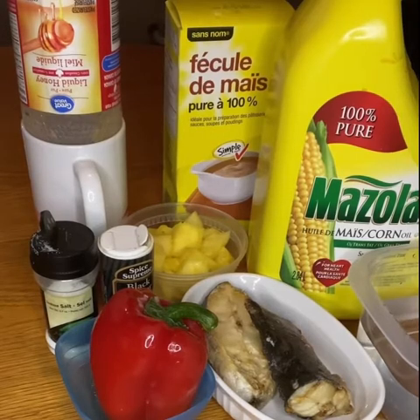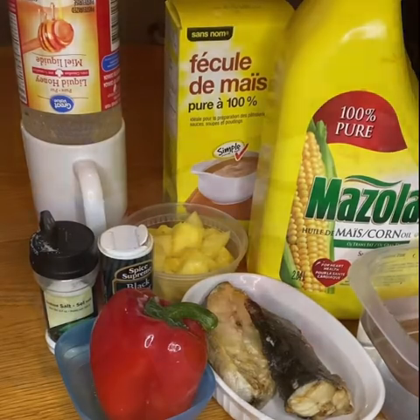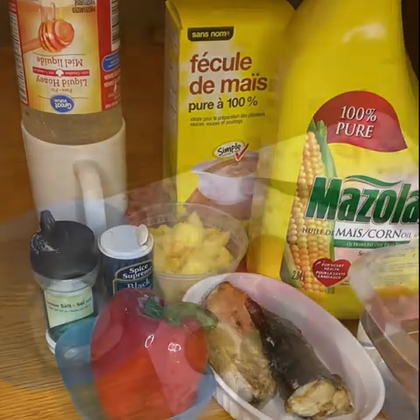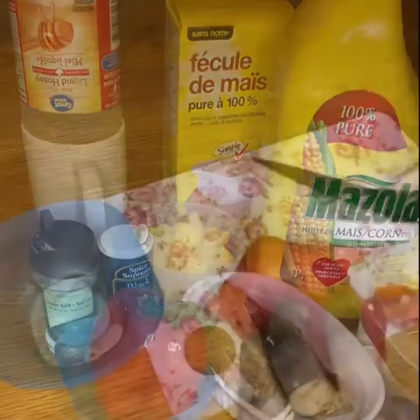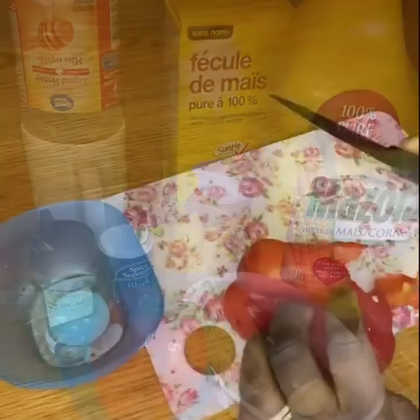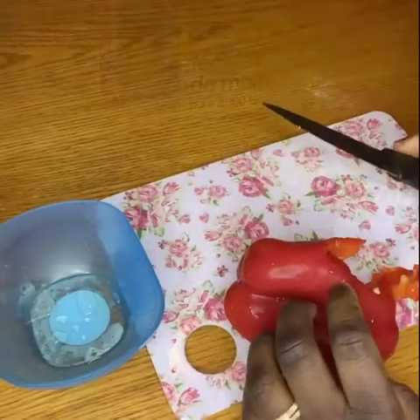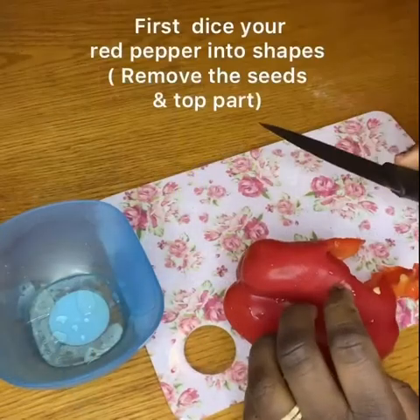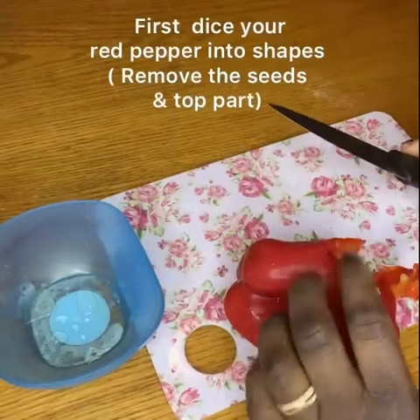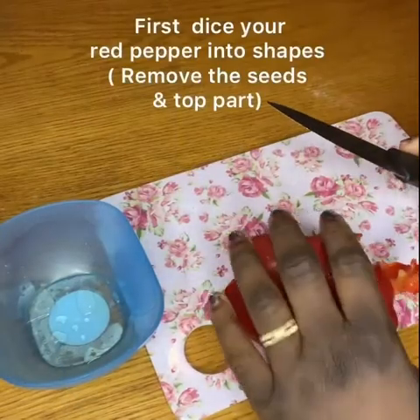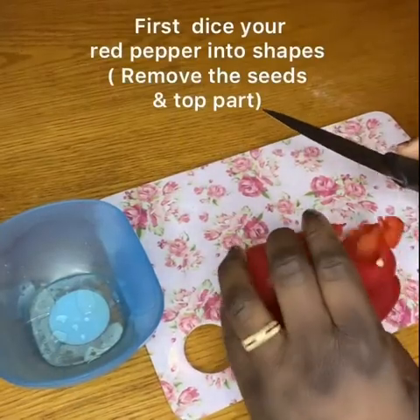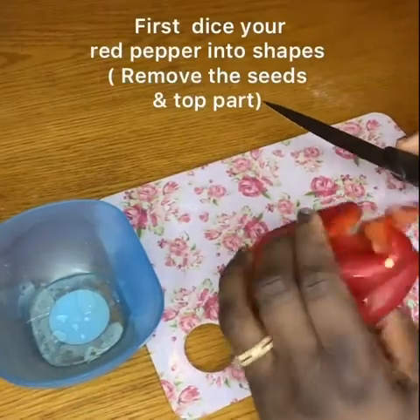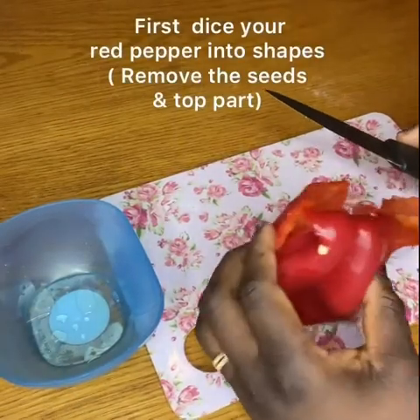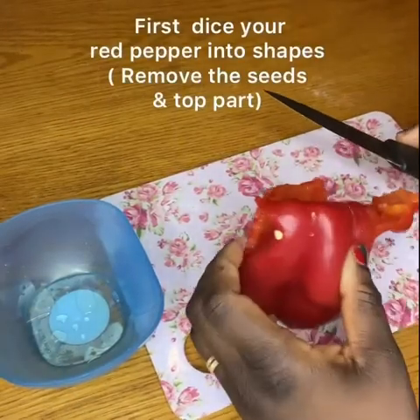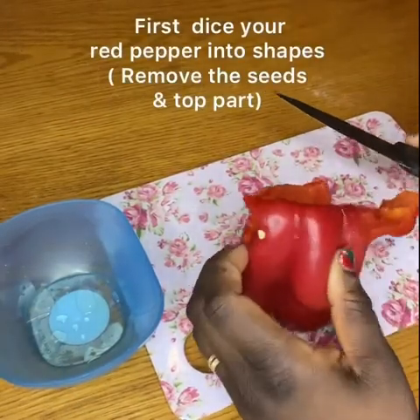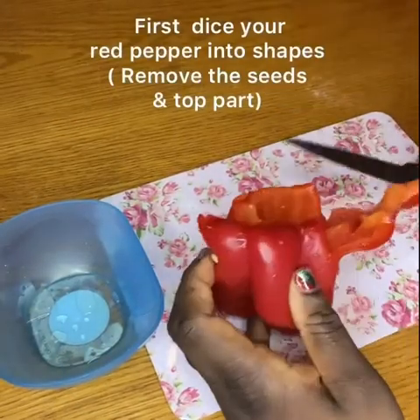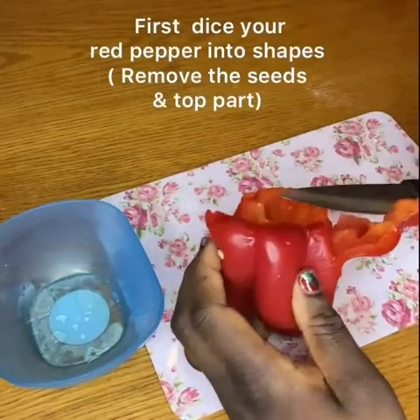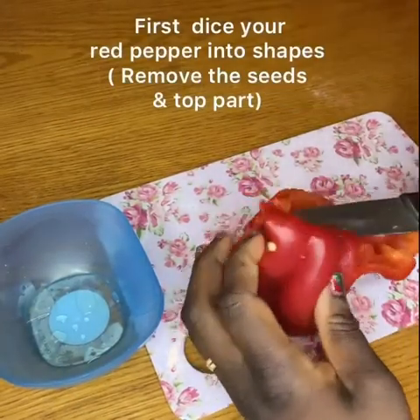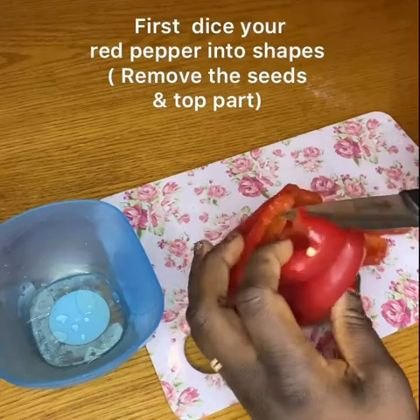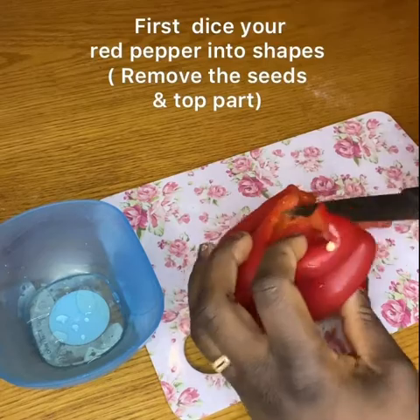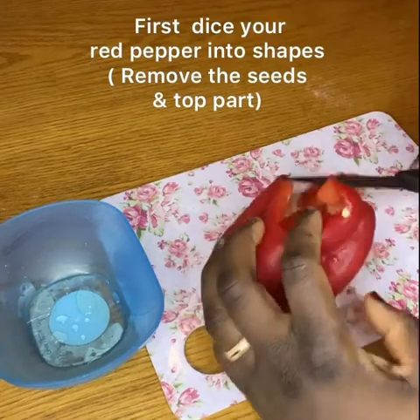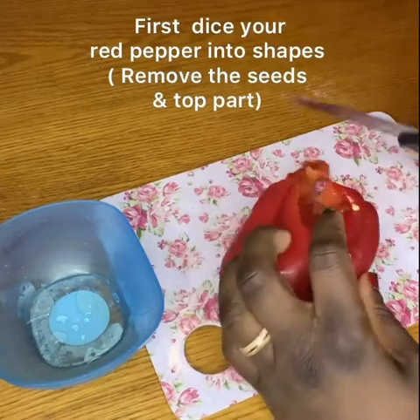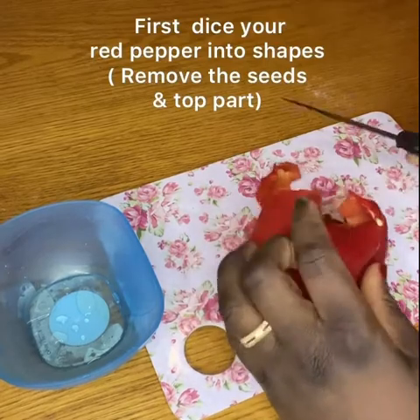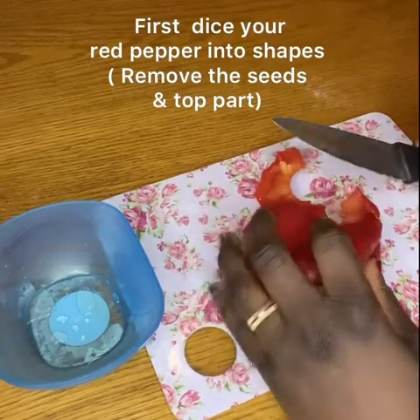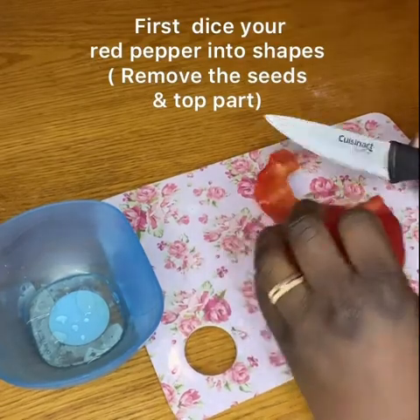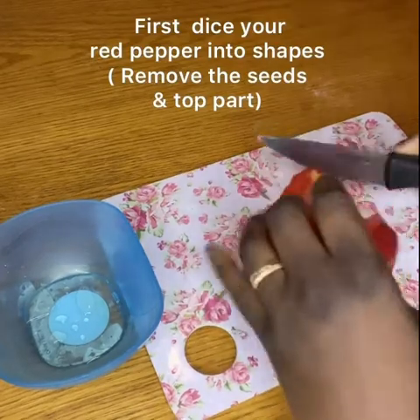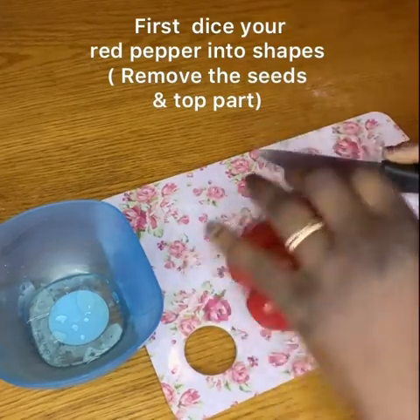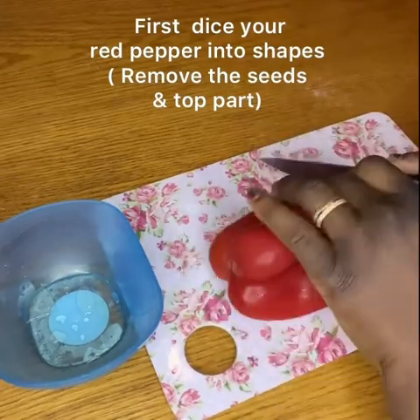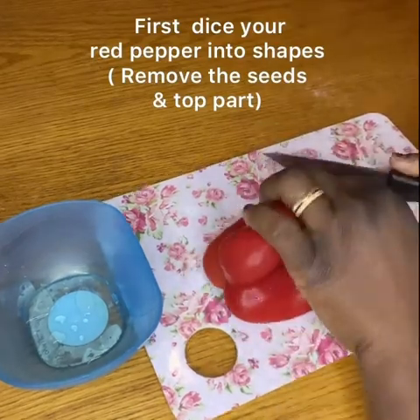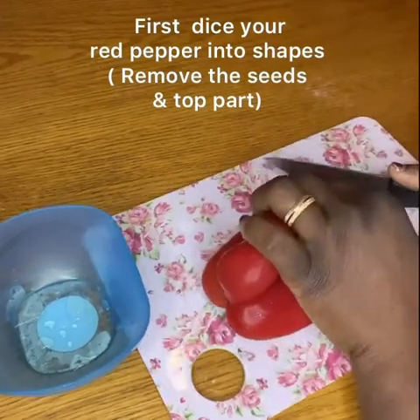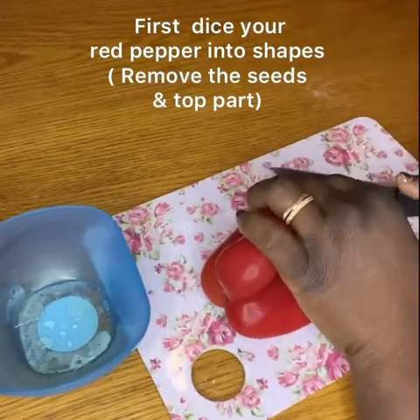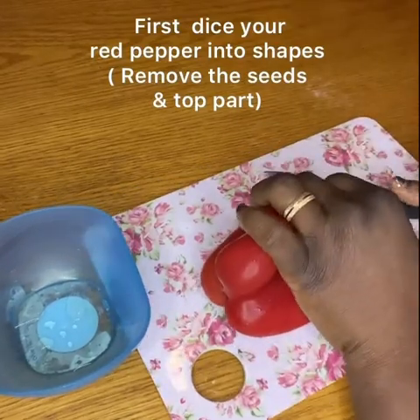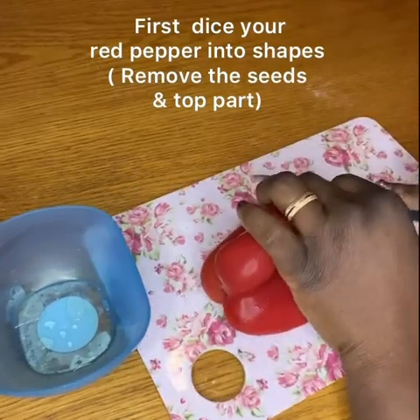First, you want to dice your pepper. I remove the seed and the top part, and you want to dice it into cubes.